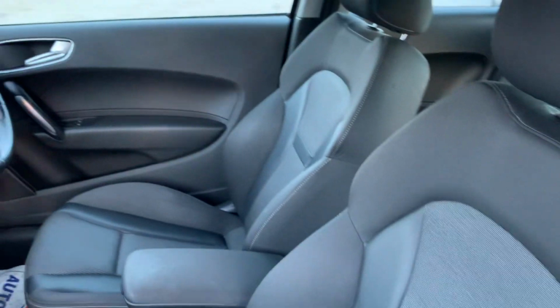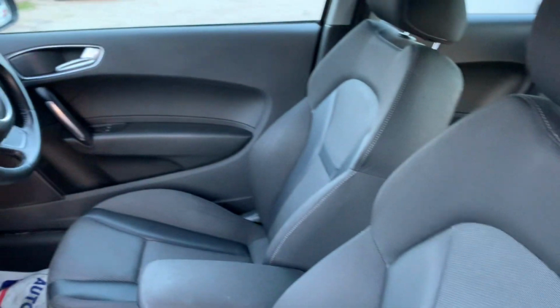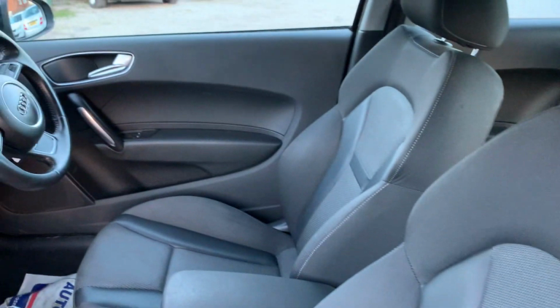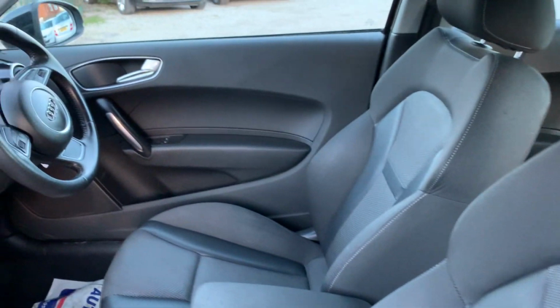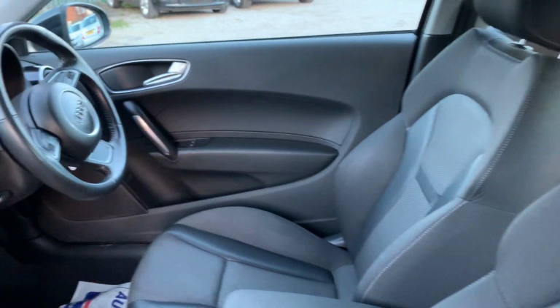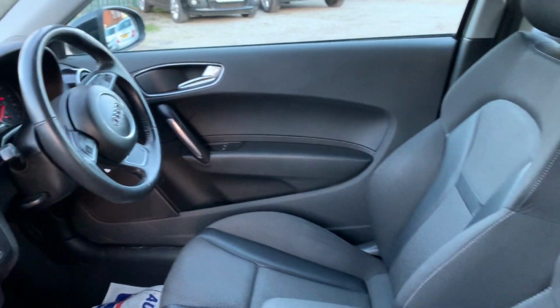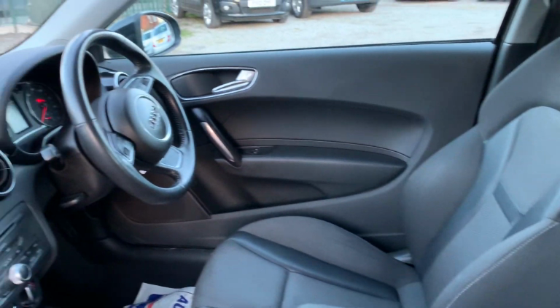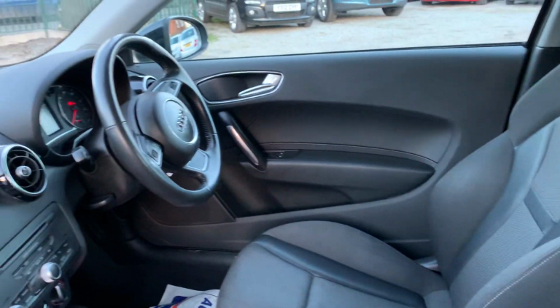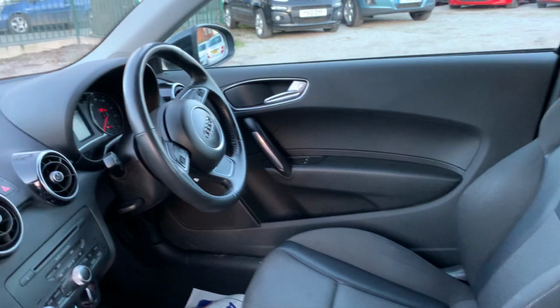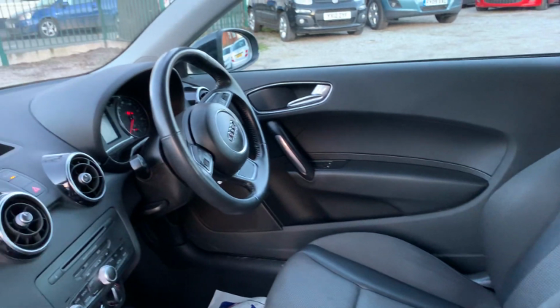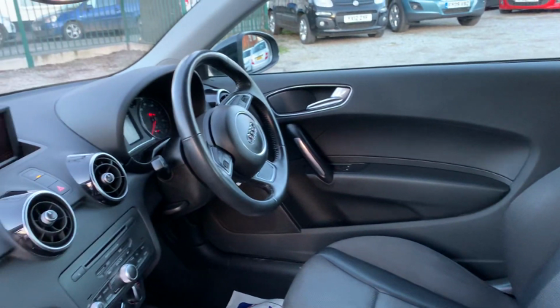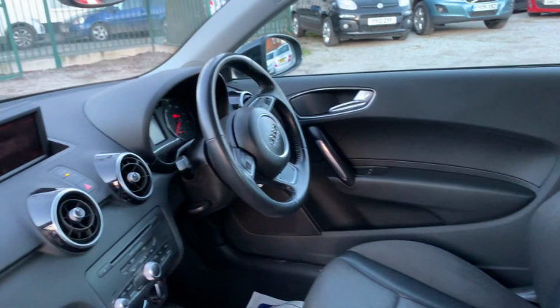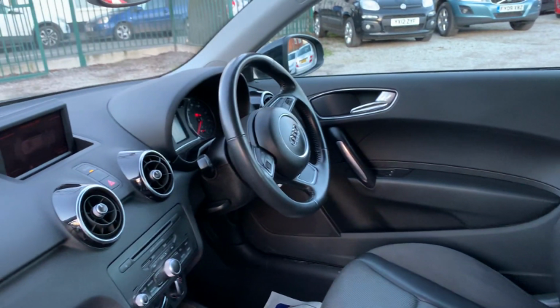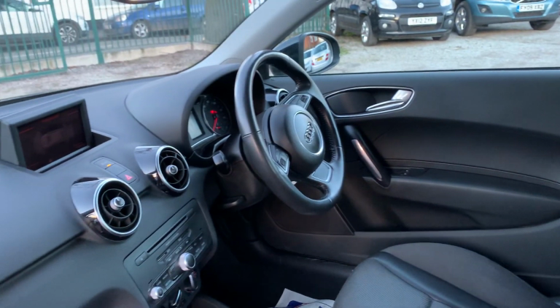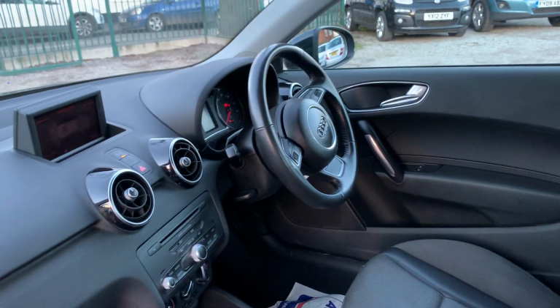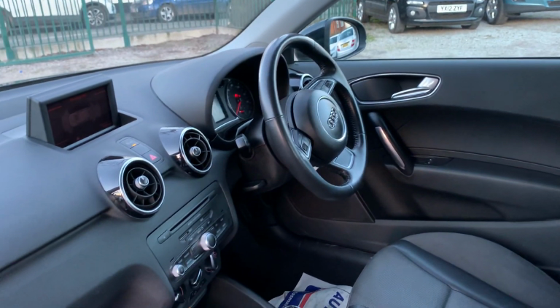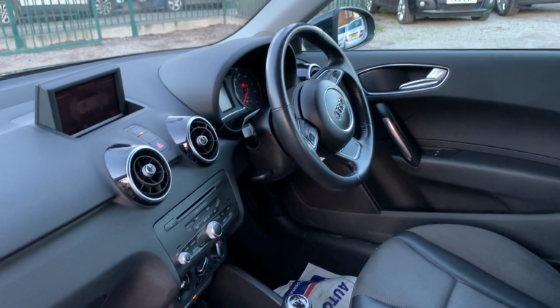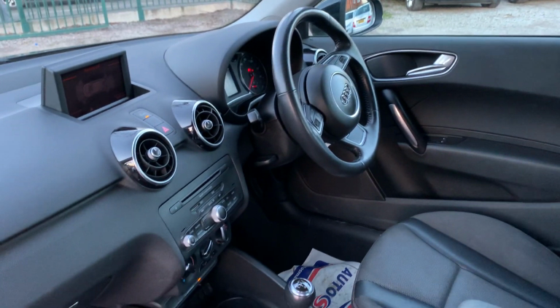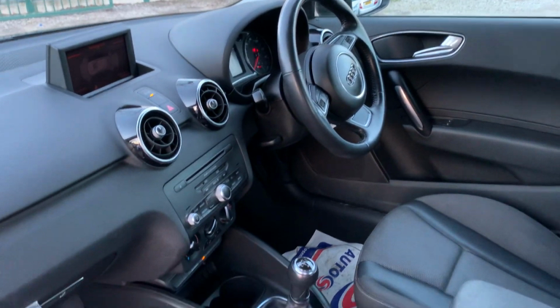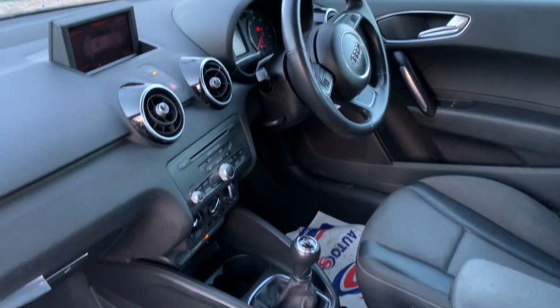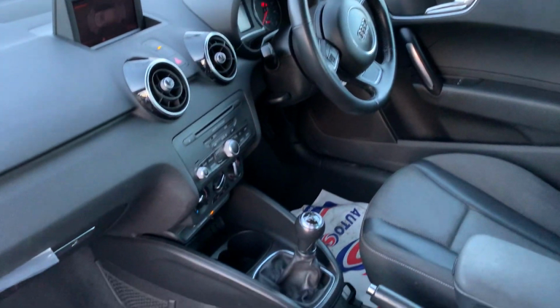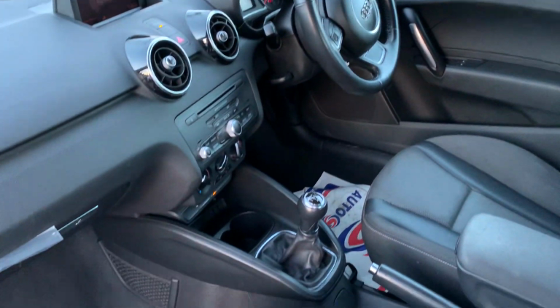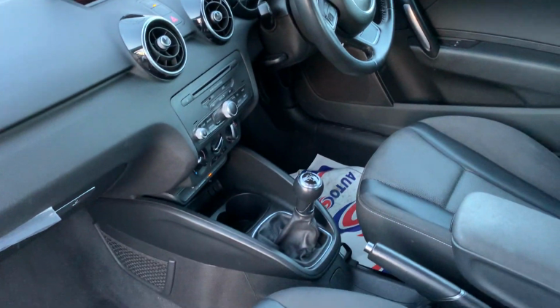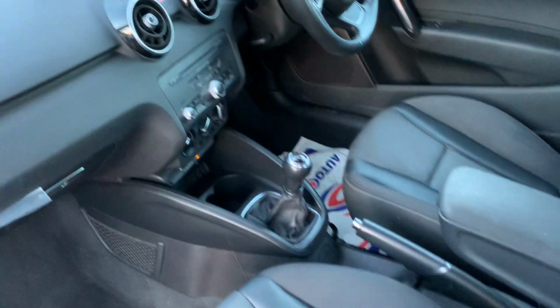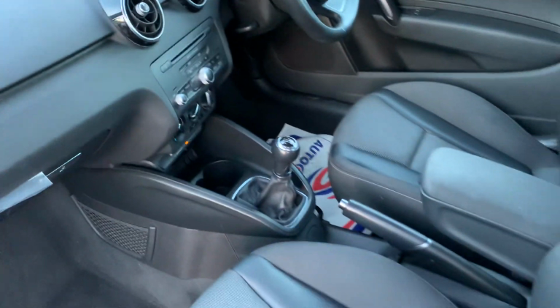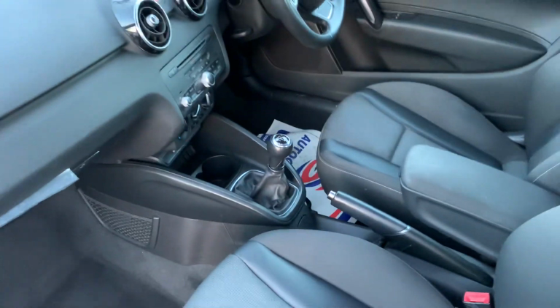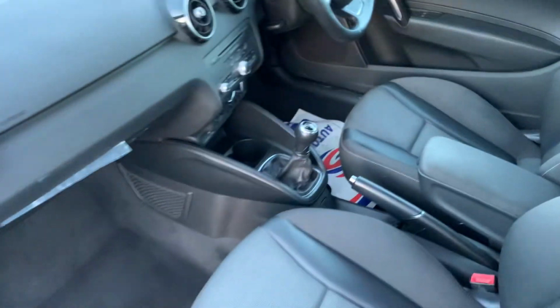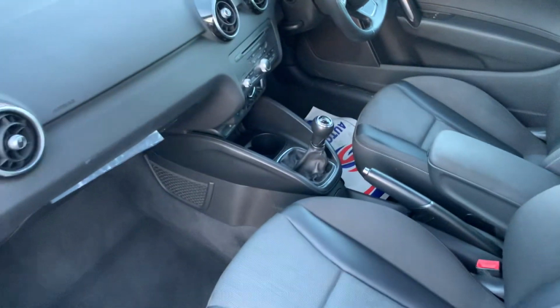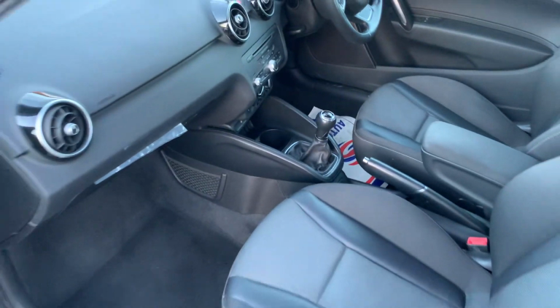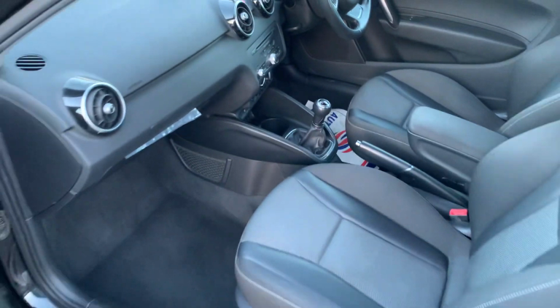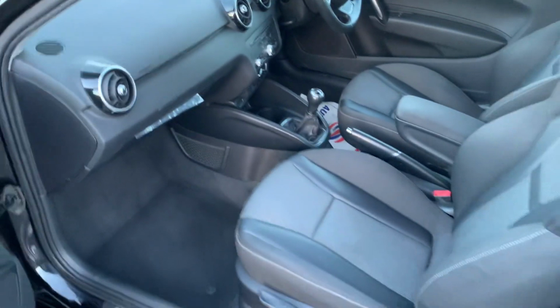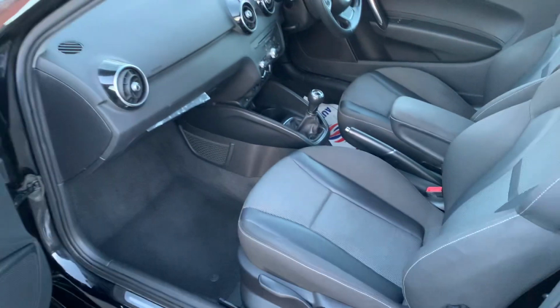It's got the nice pop-up screen in the middle with the navigation on, front and rear parking sensors, drives really well.